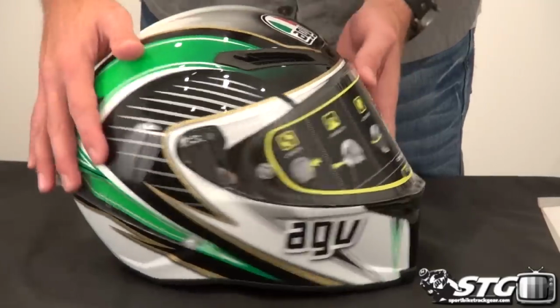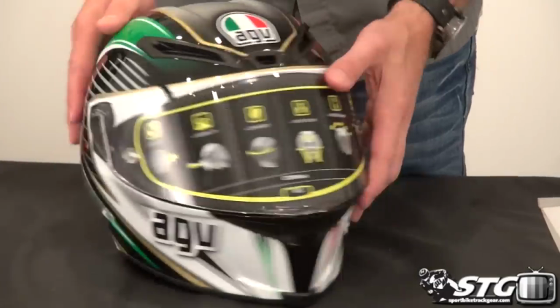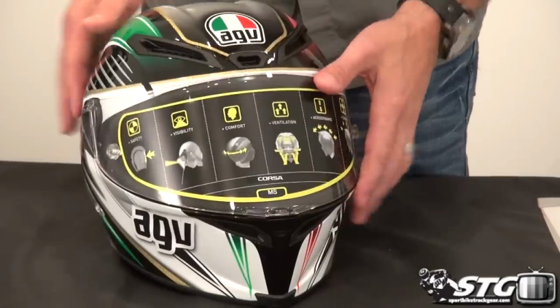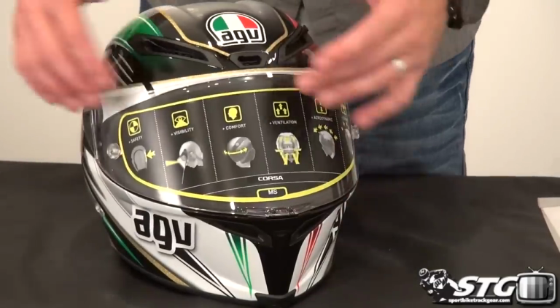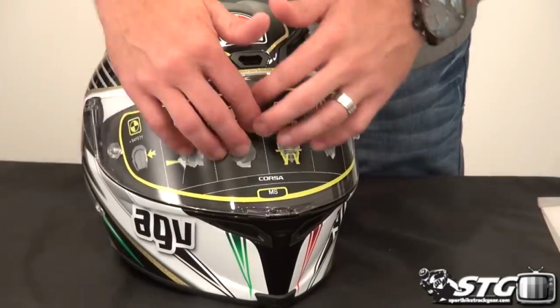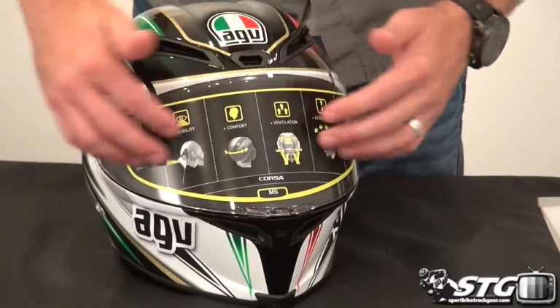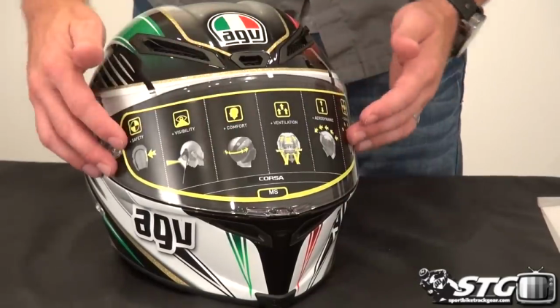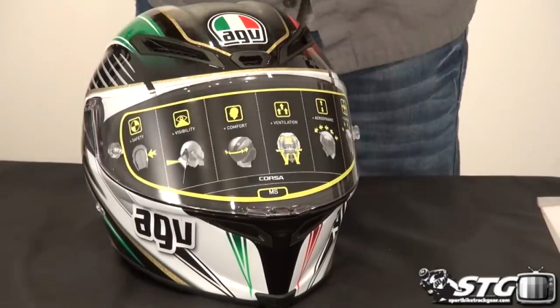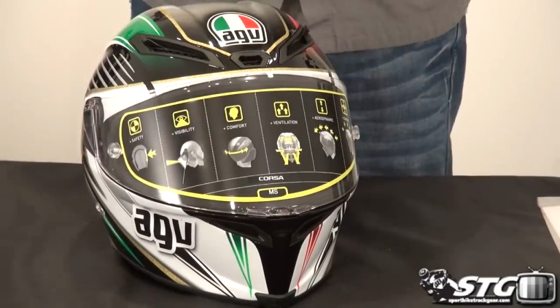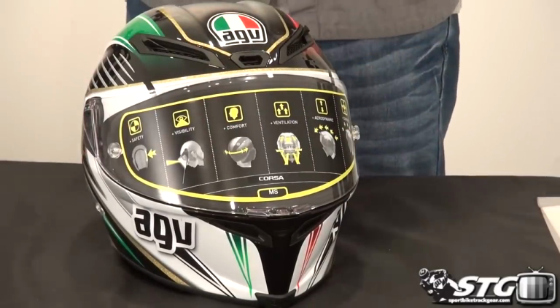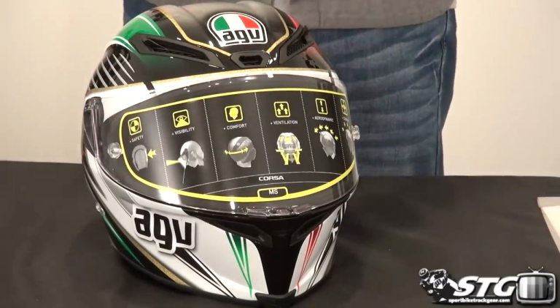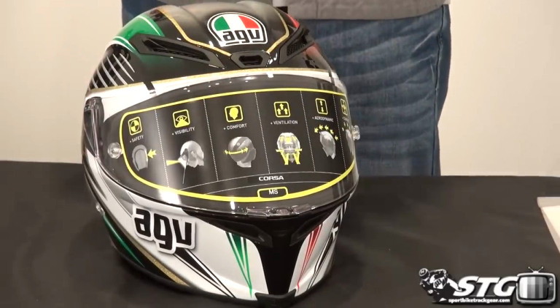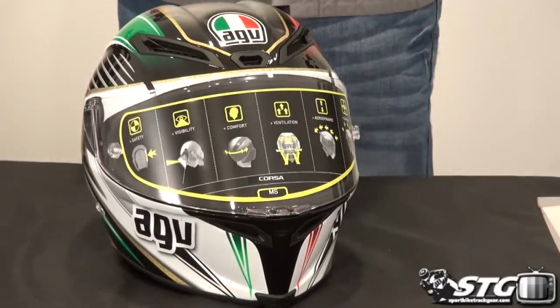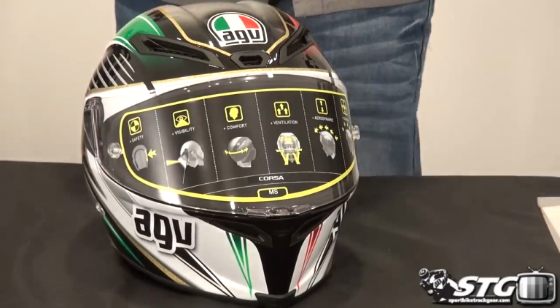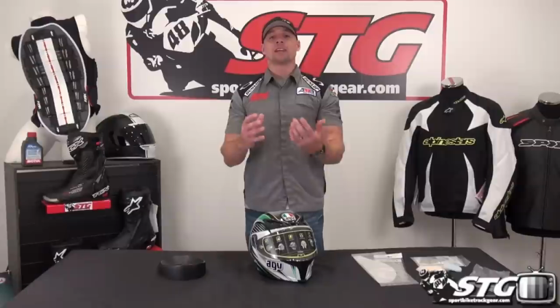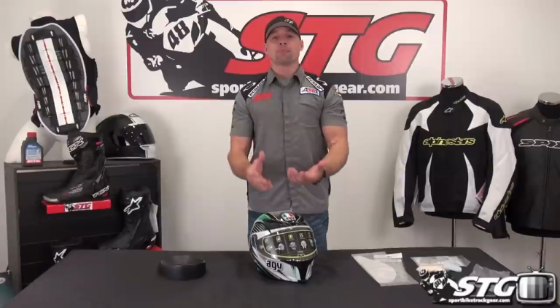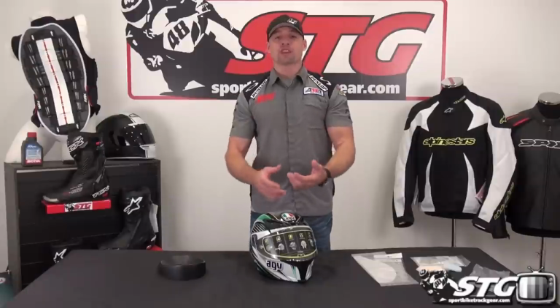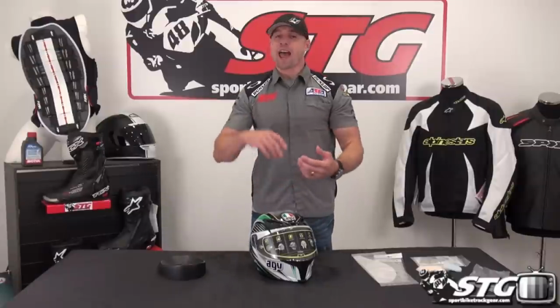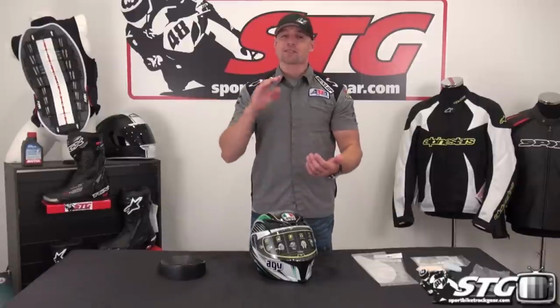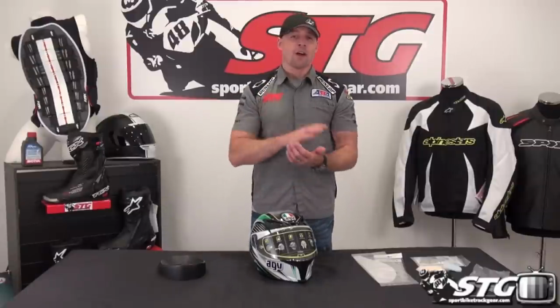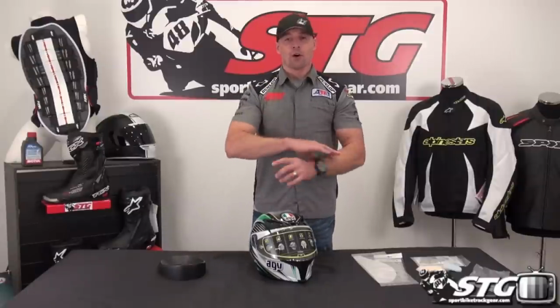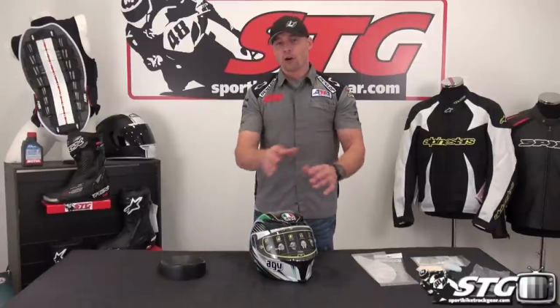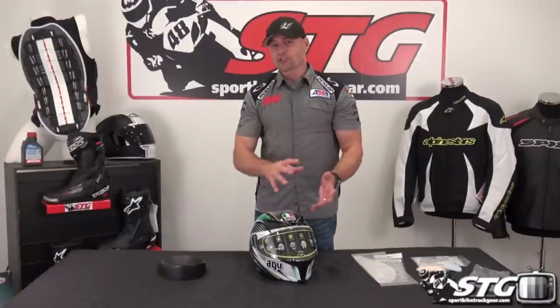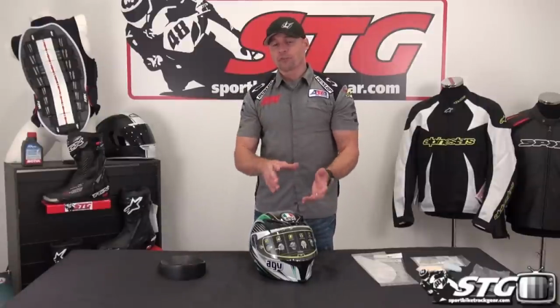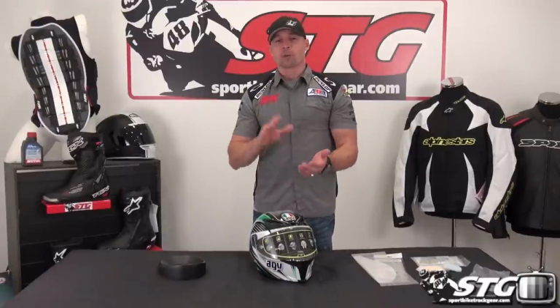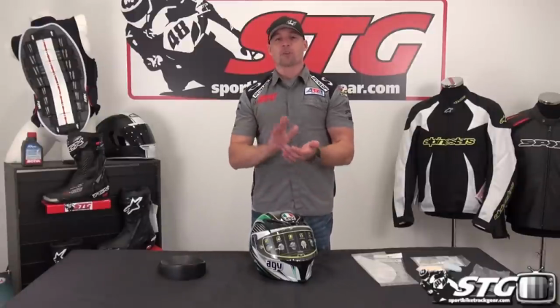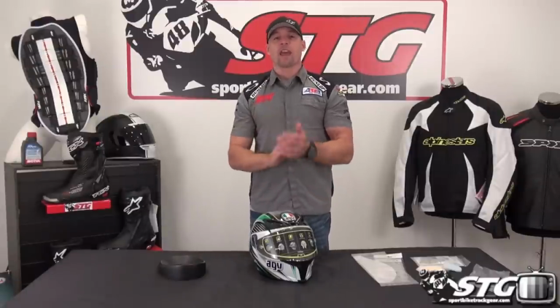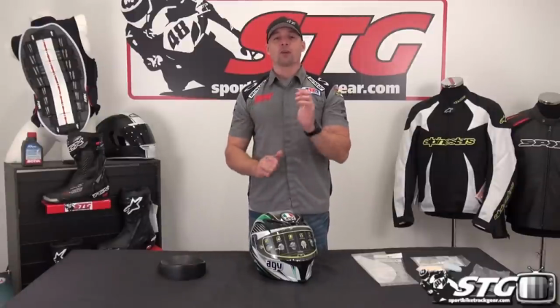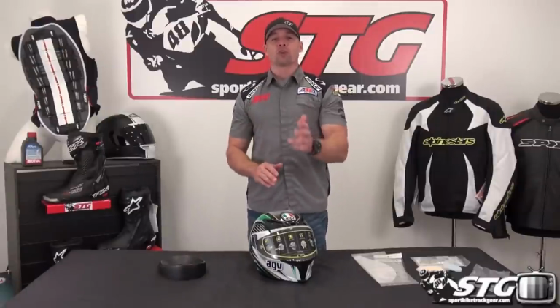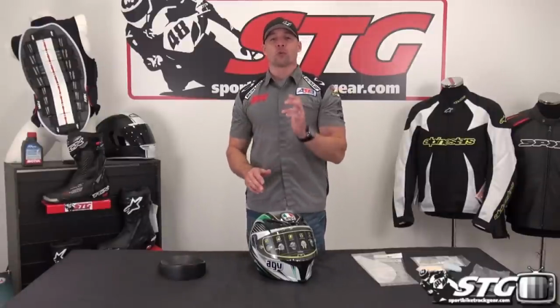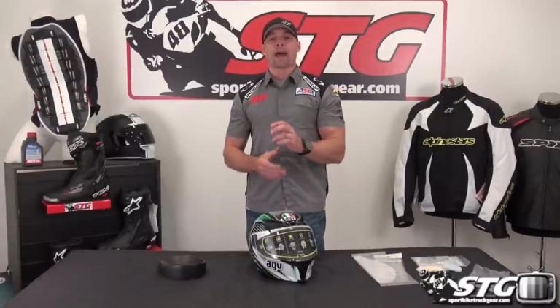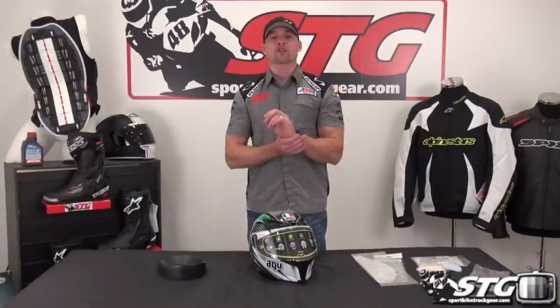Rule two: leave the screen on the shield. Keep the tags, all the stuff that comes with it, and the original packaging.